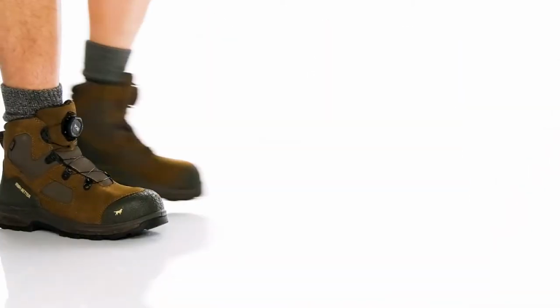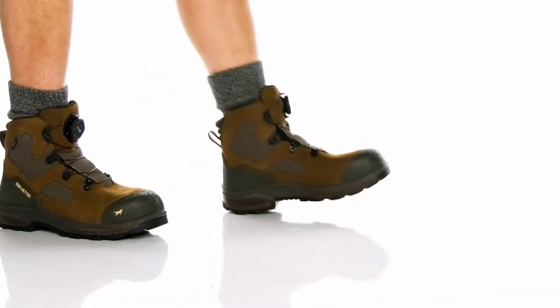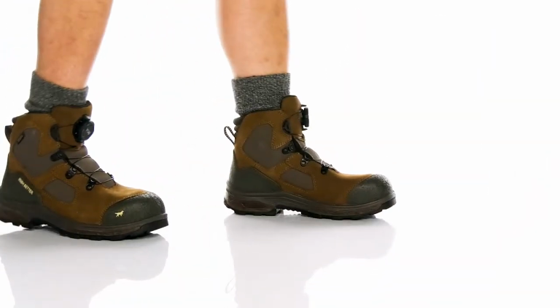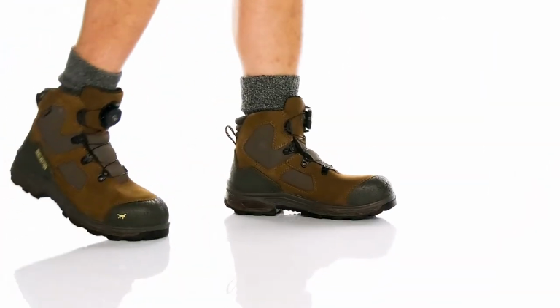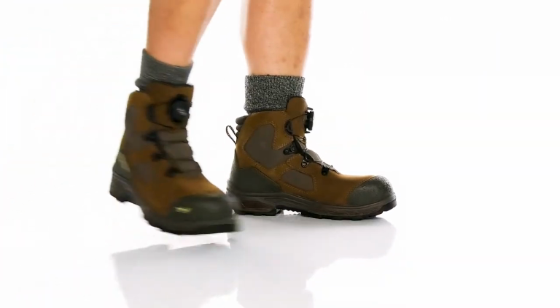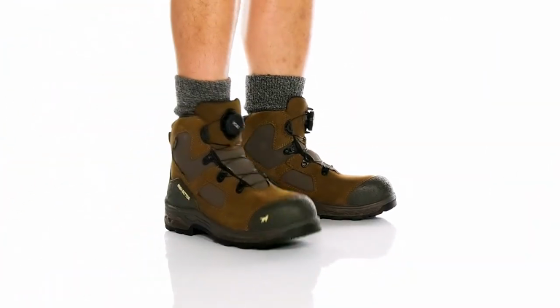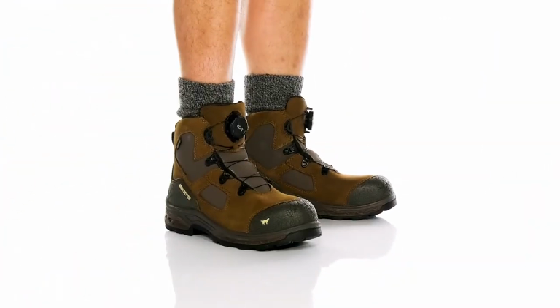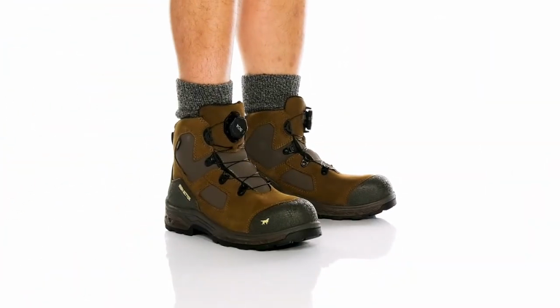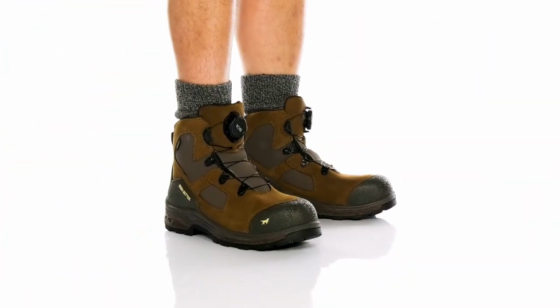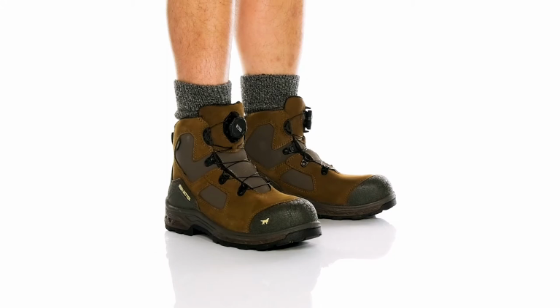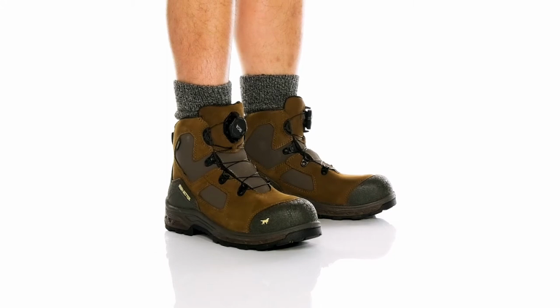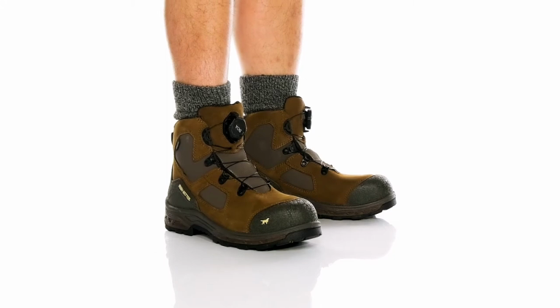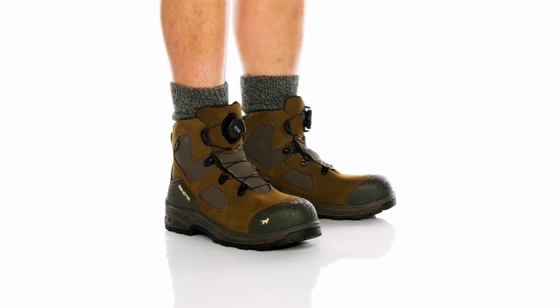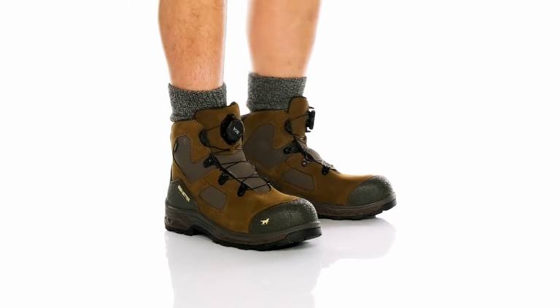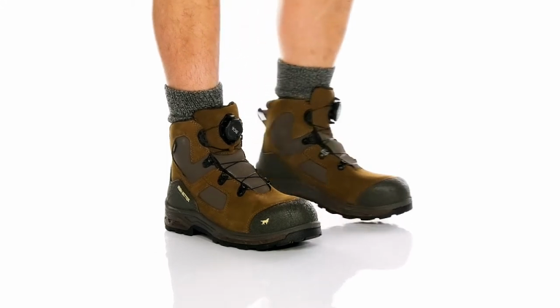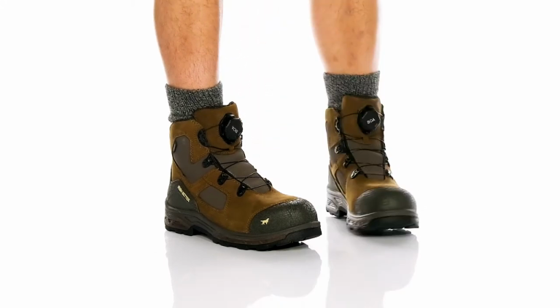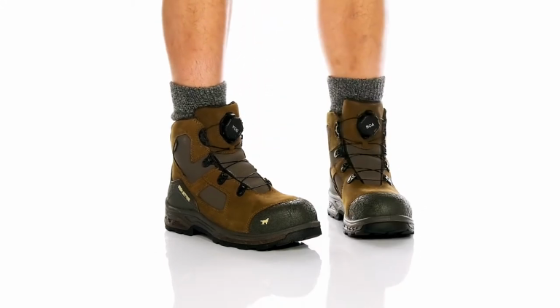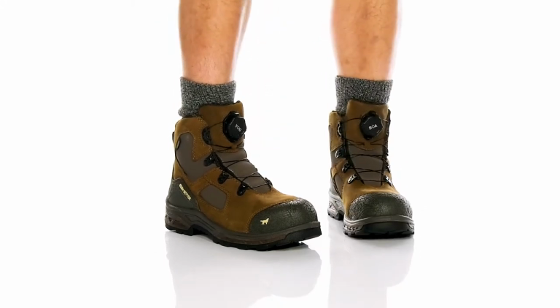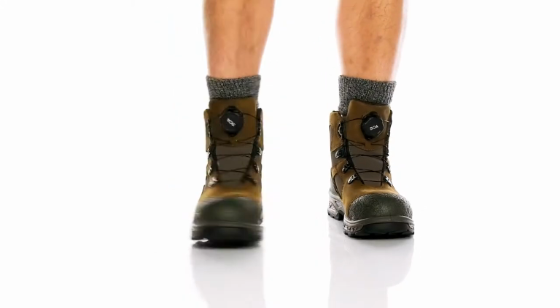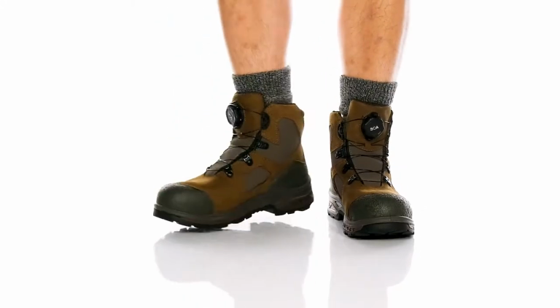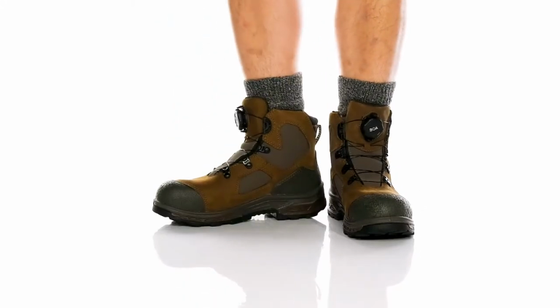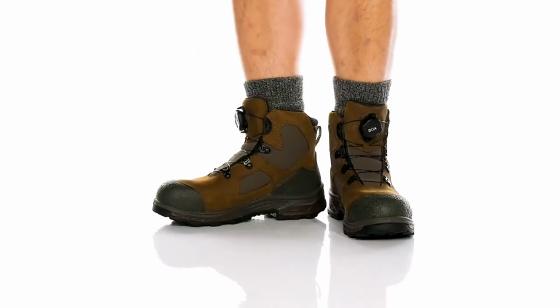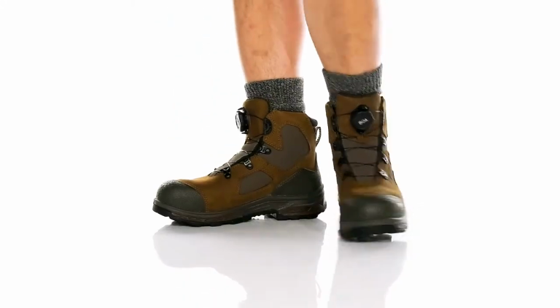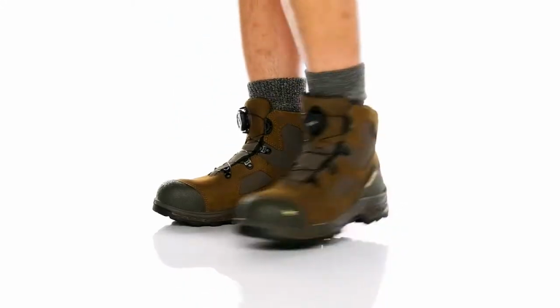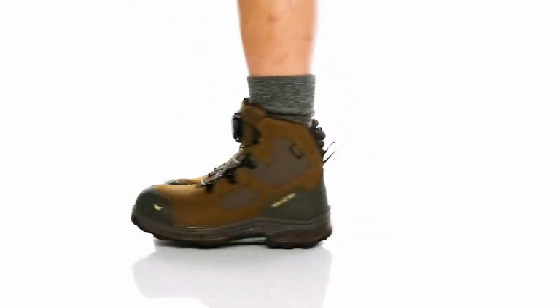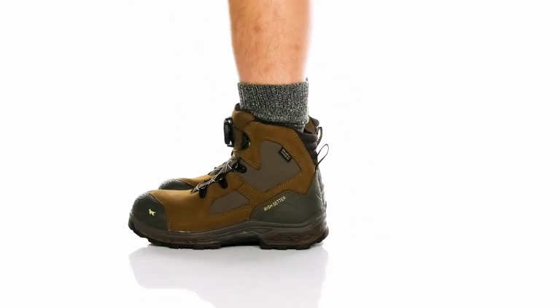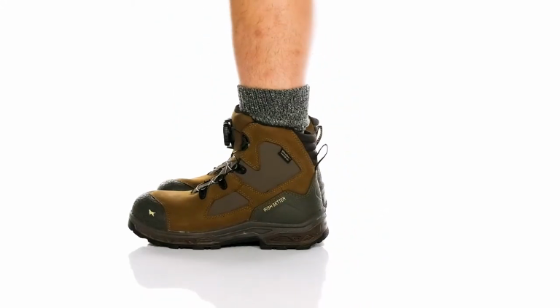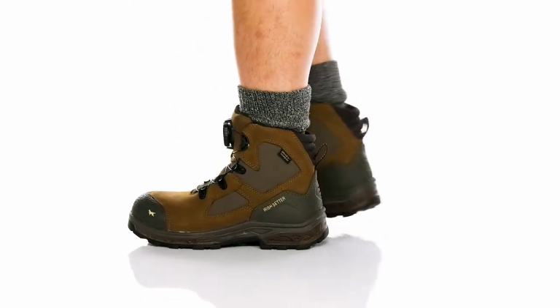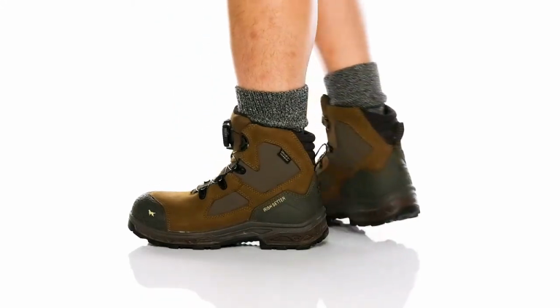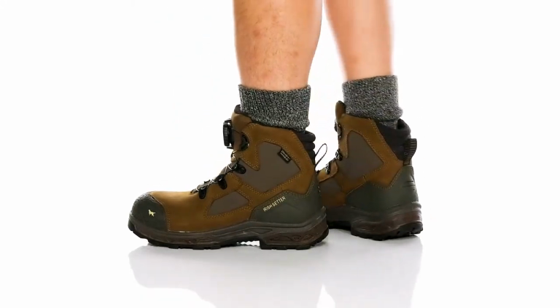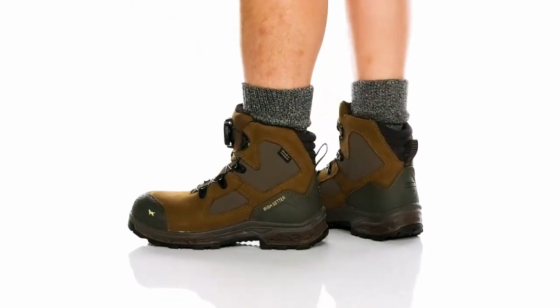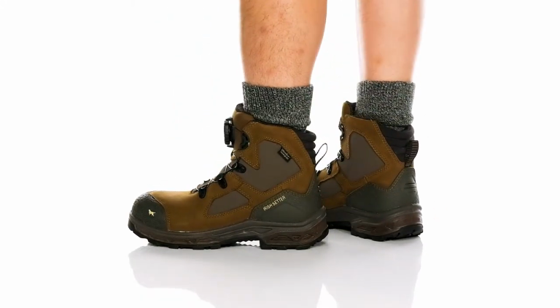Stay safe and secure when you're hiking, hunting, or working in this Silhouette from Irish Setter.